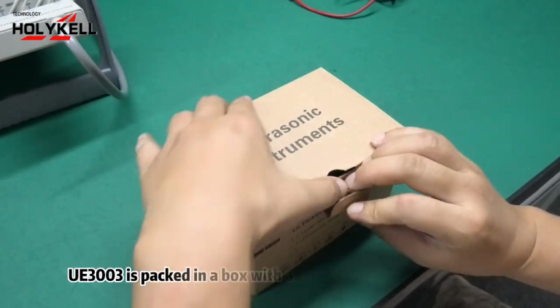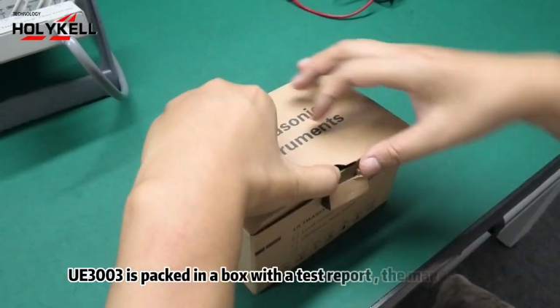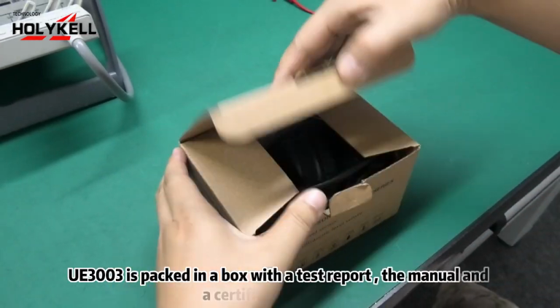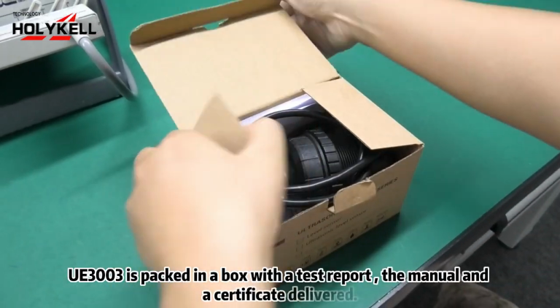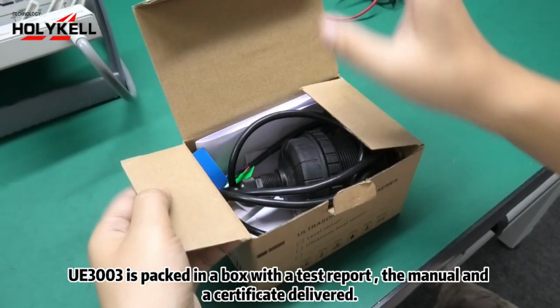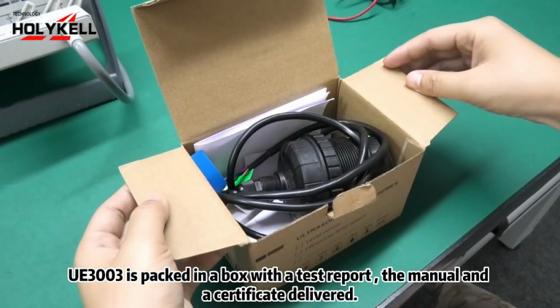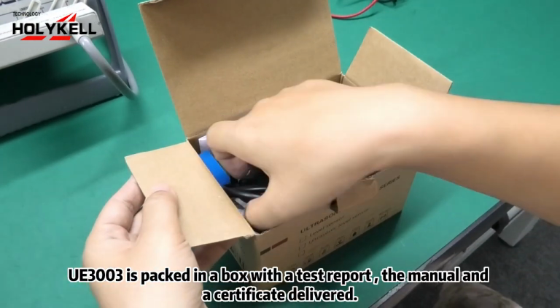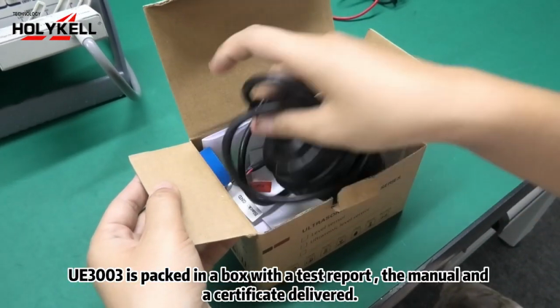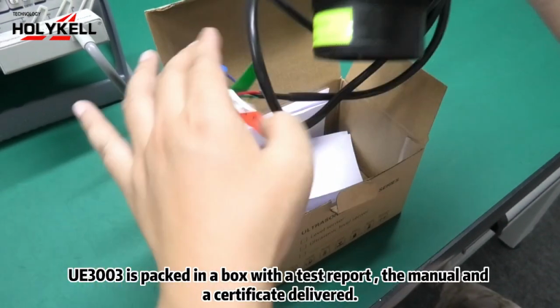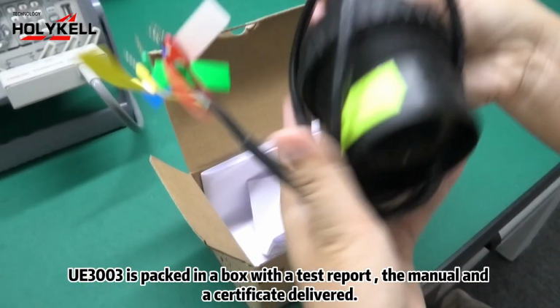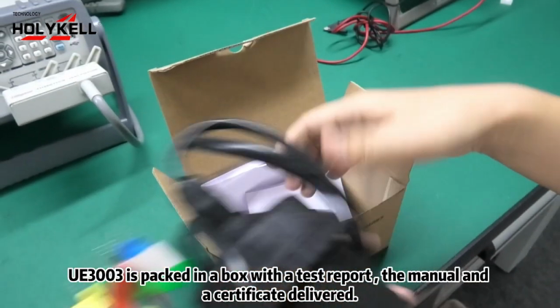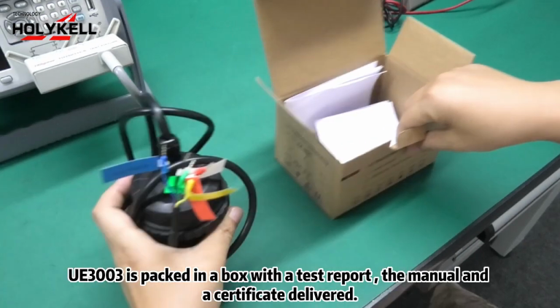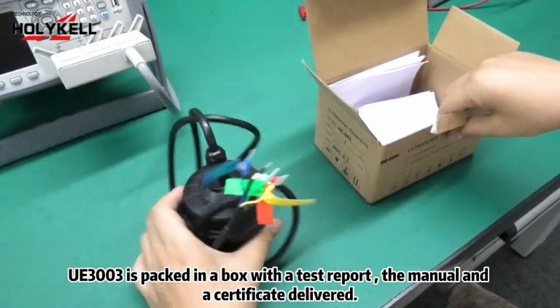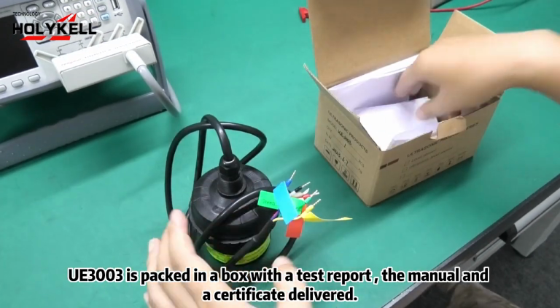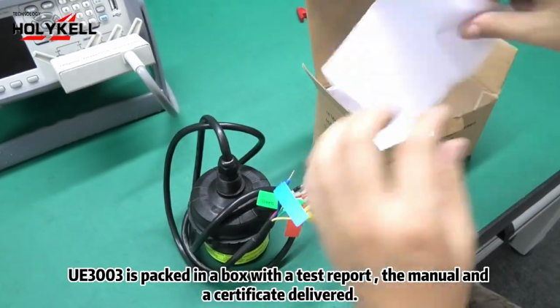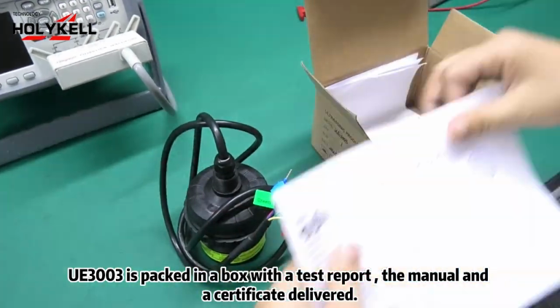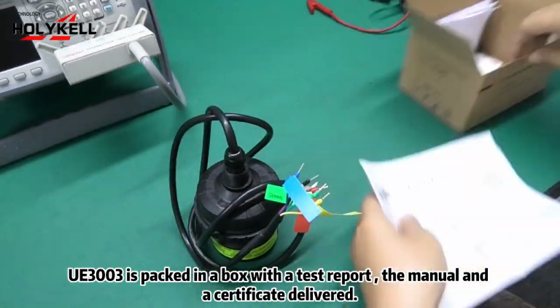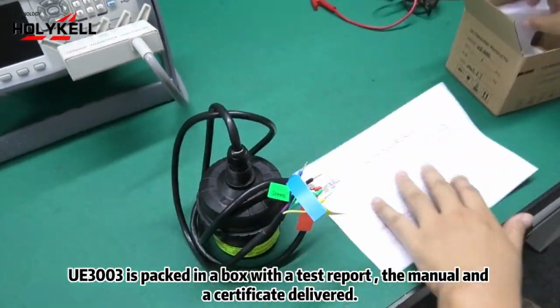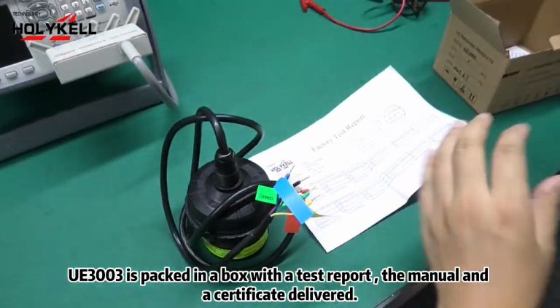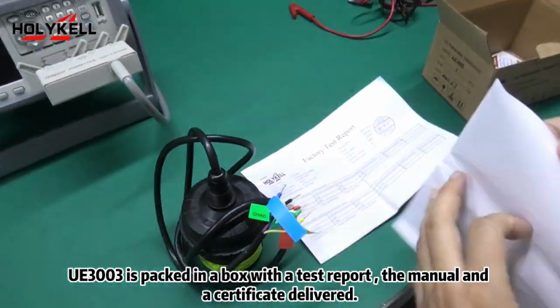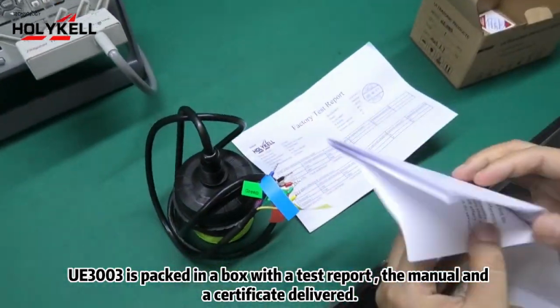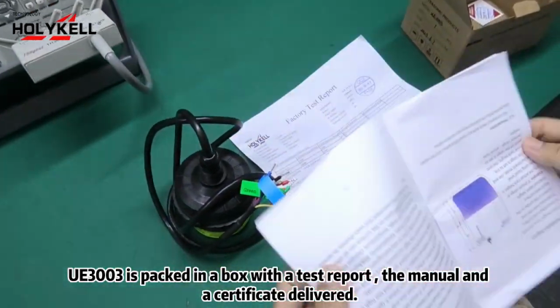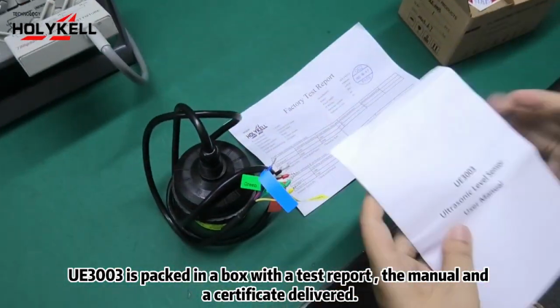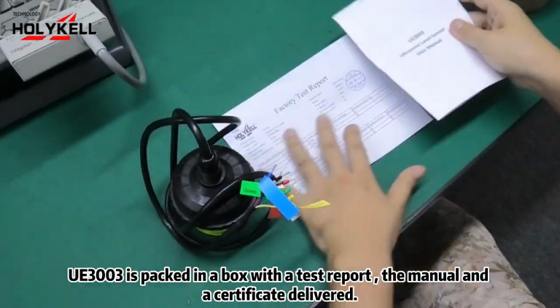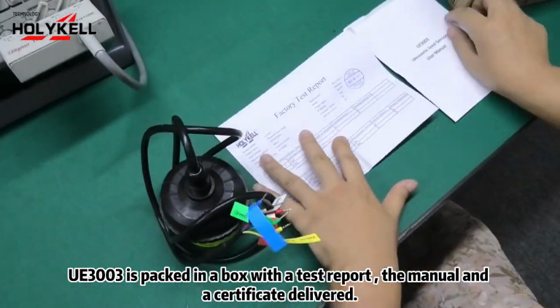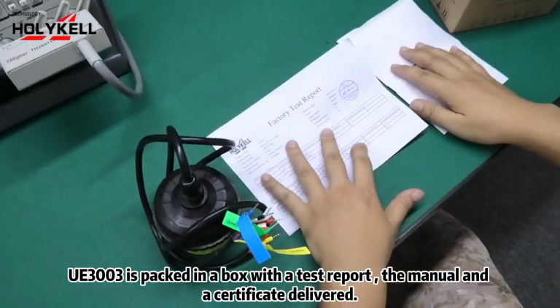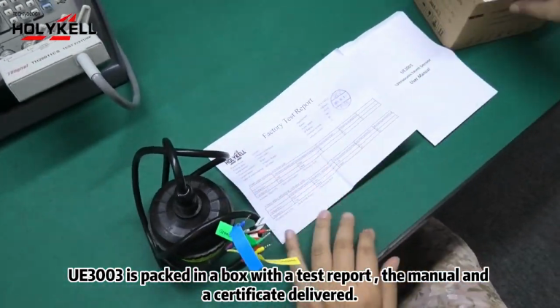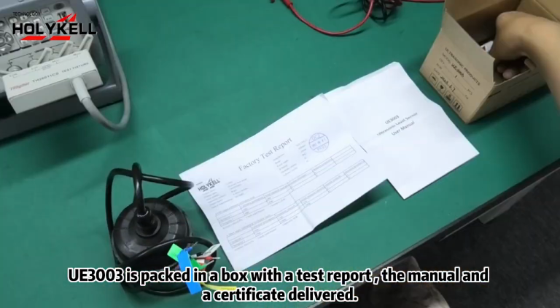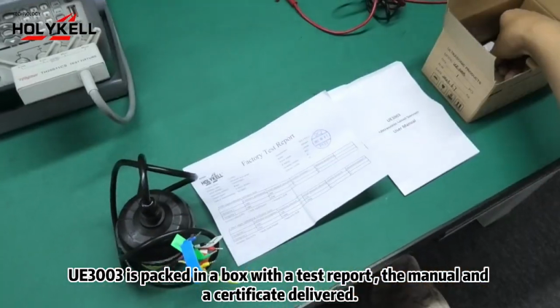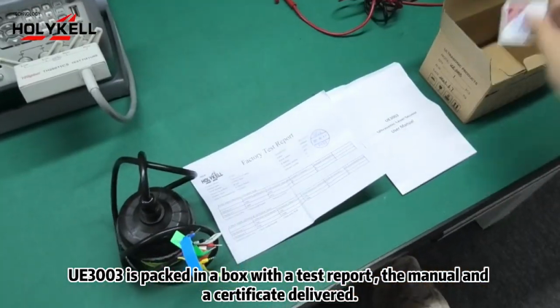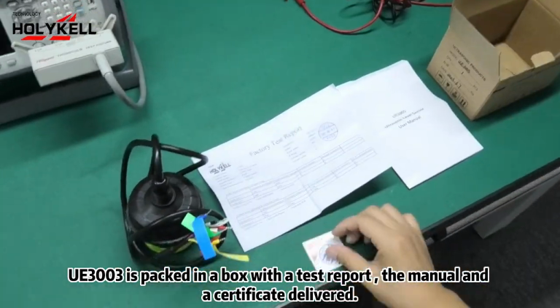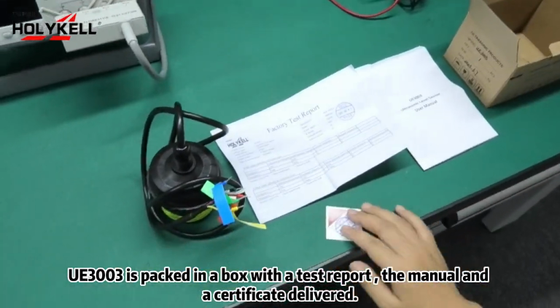UE3003 is packed in a box with a test report, the manual, and a certificate delivered.